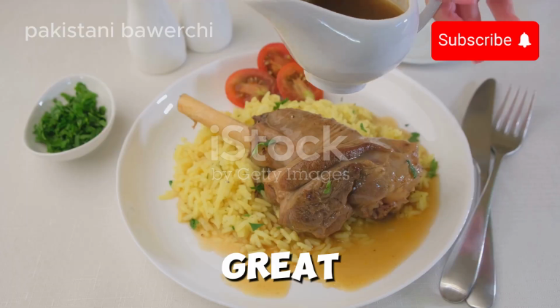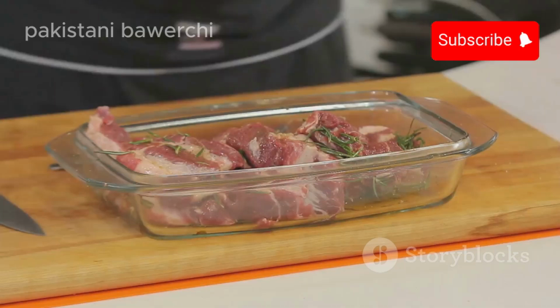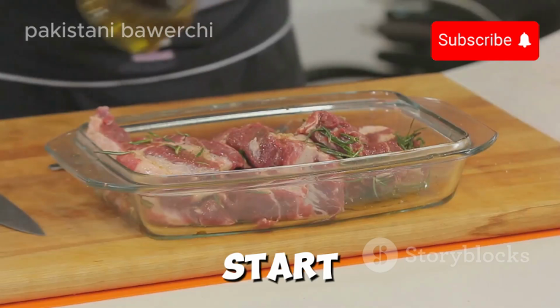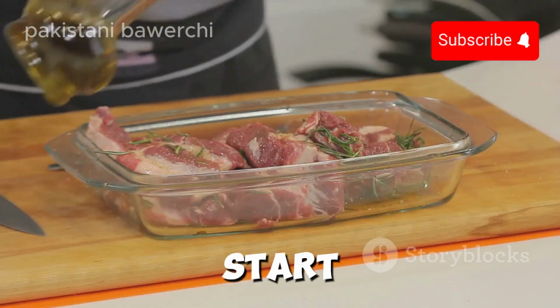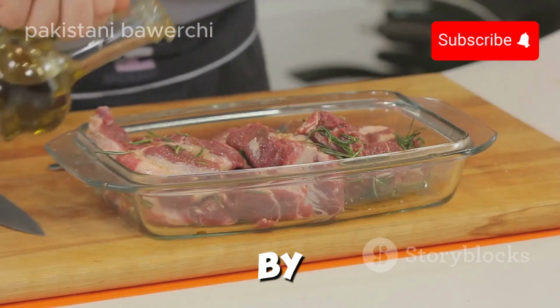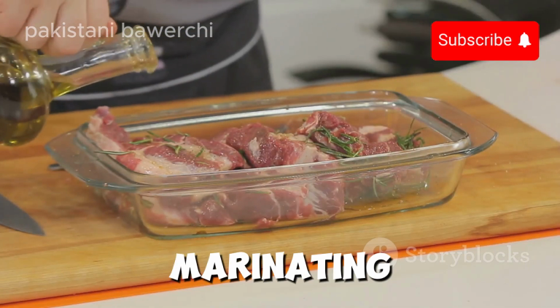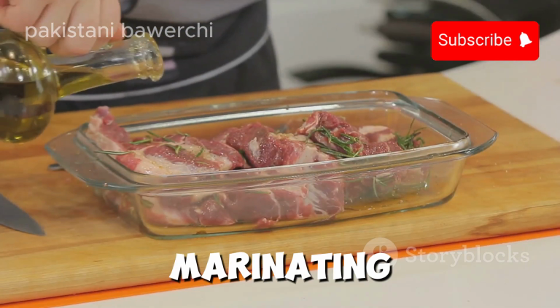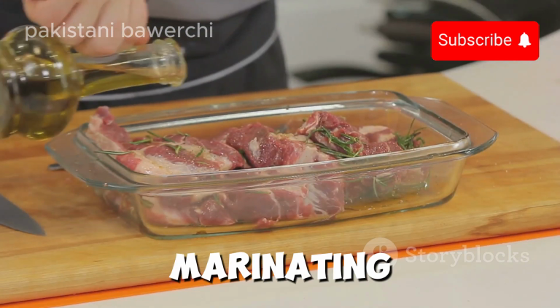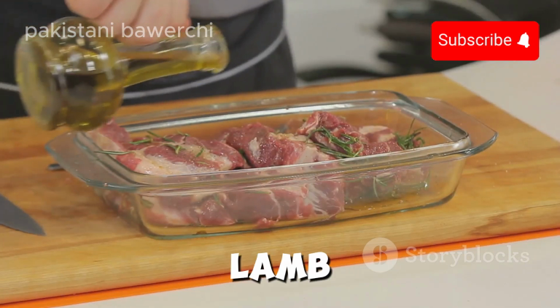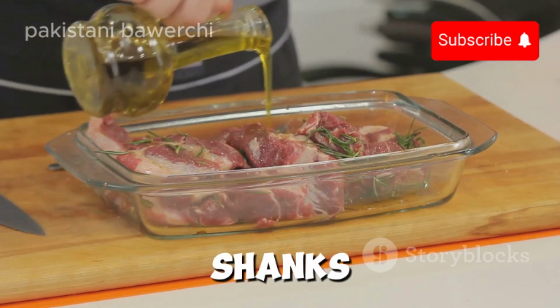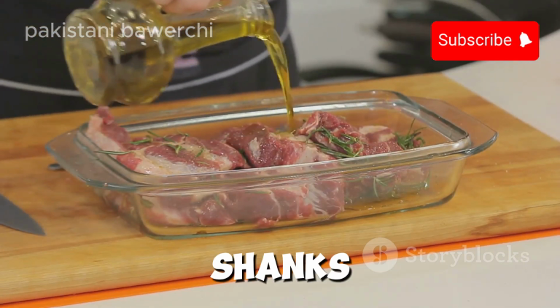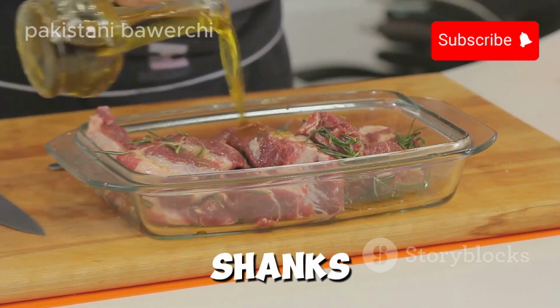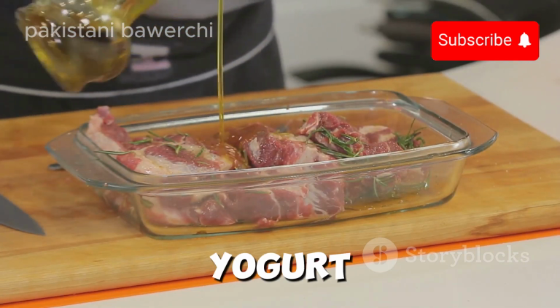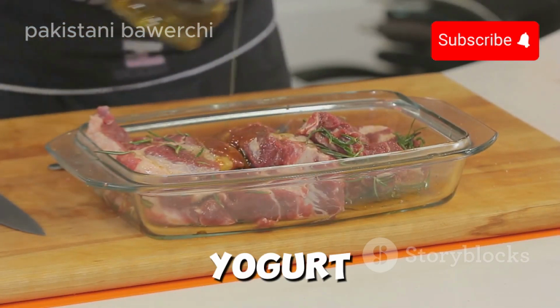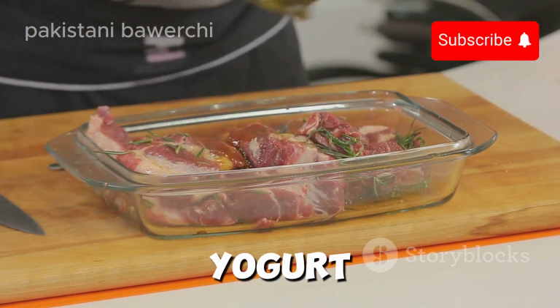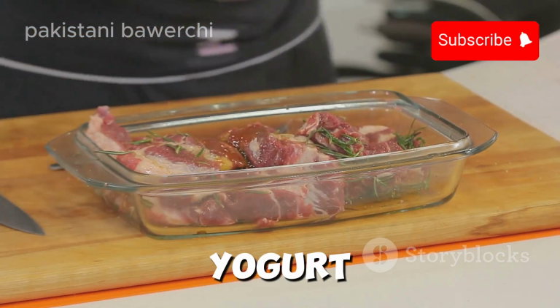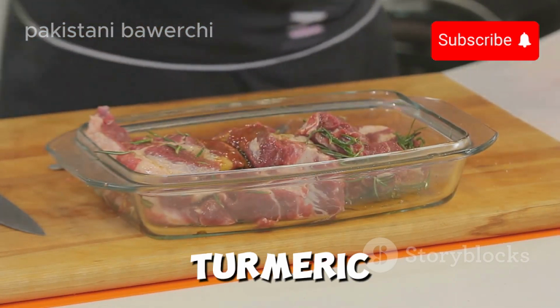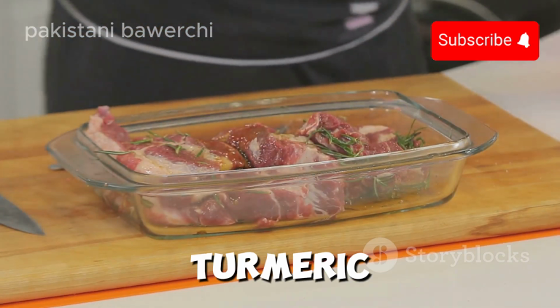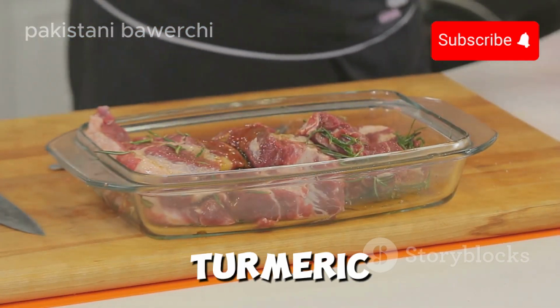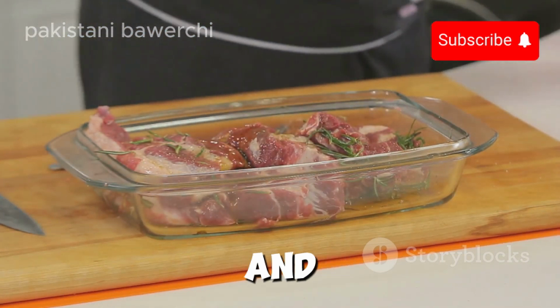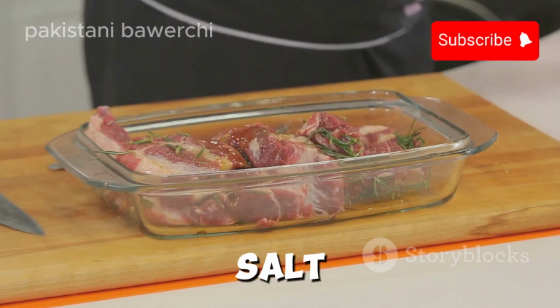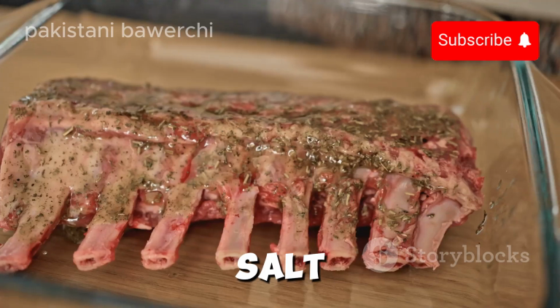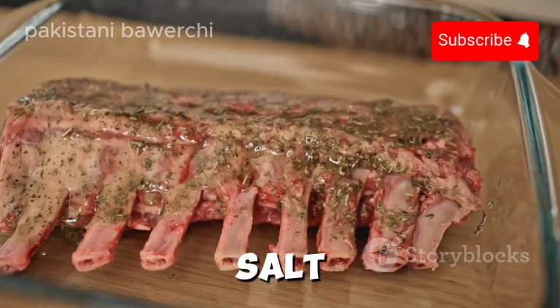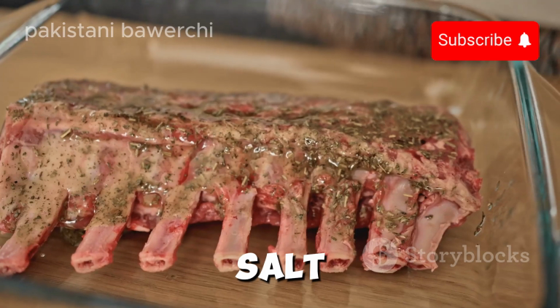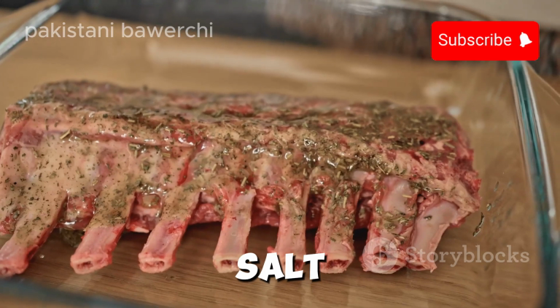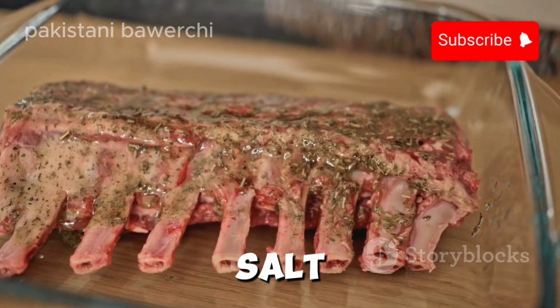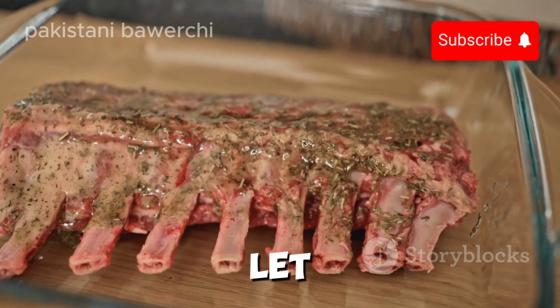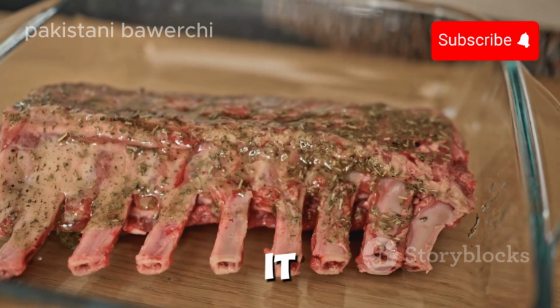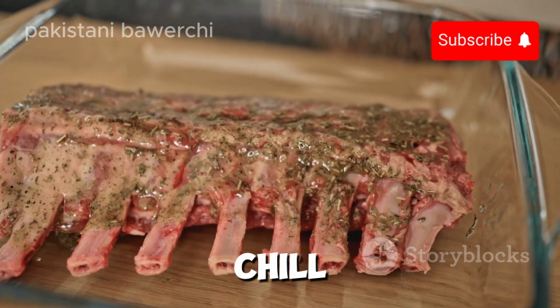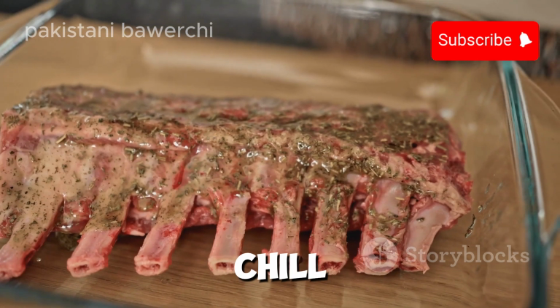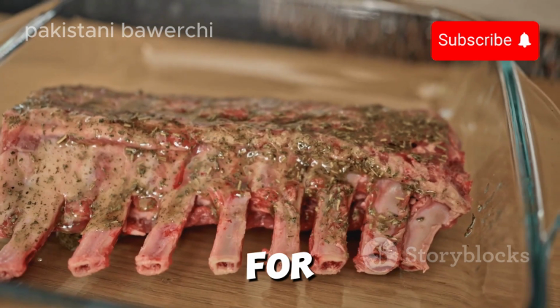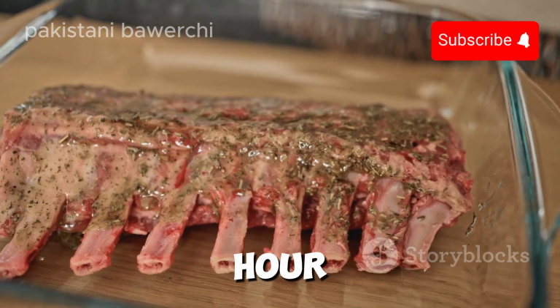Start by marinating the lamb shanks in yogurt, turmeric, and salt. Let it chill for an hour.